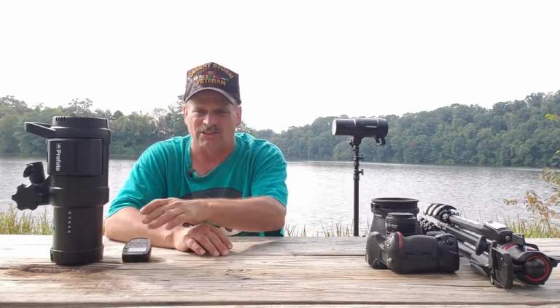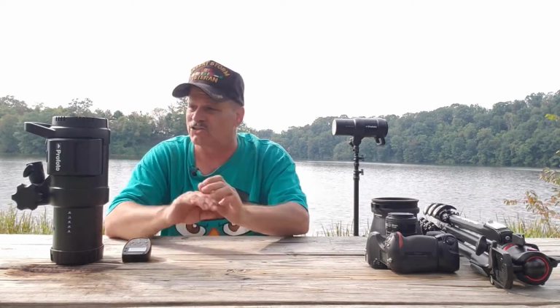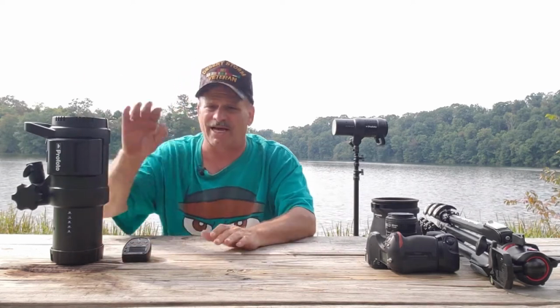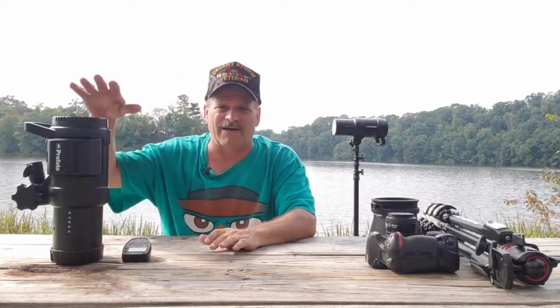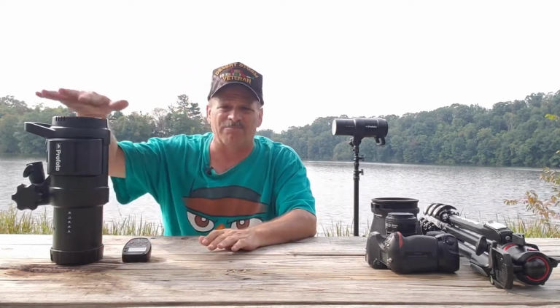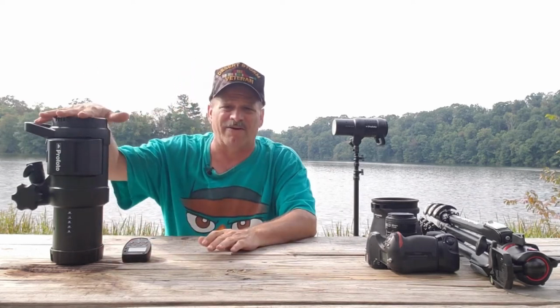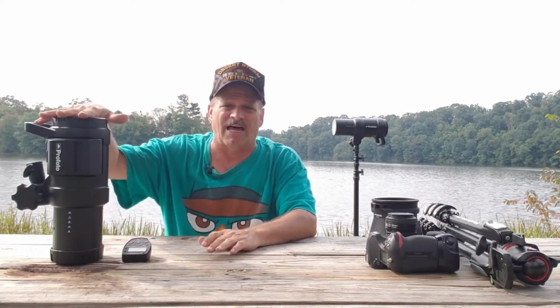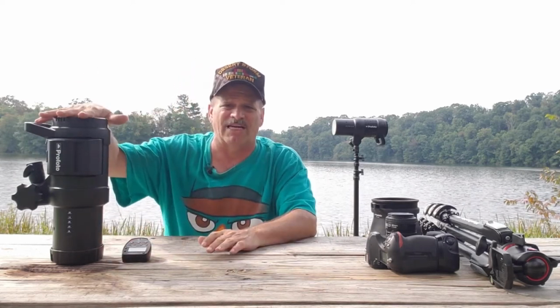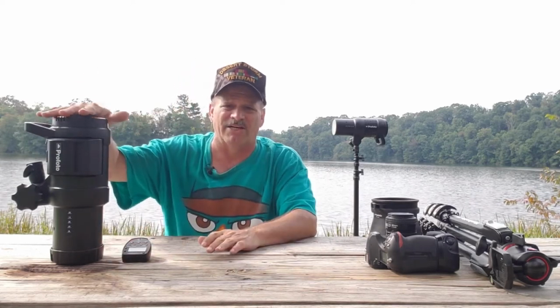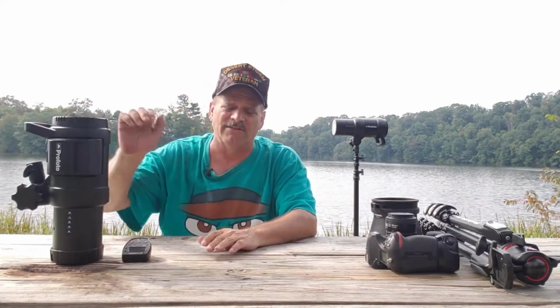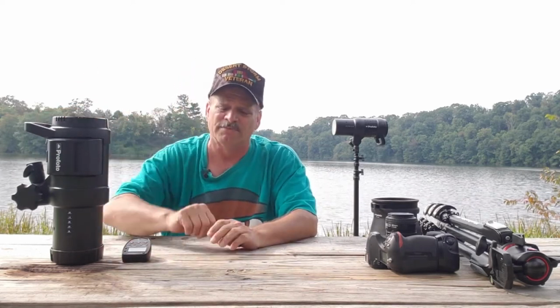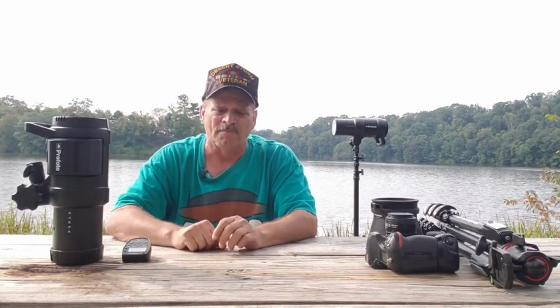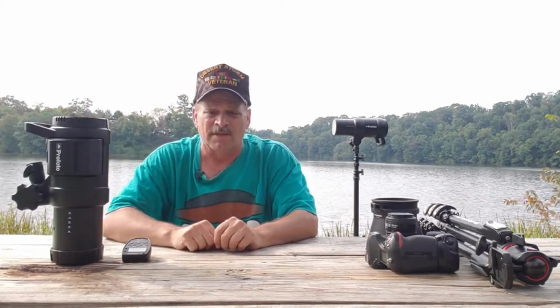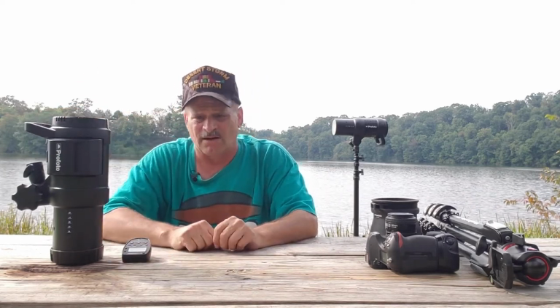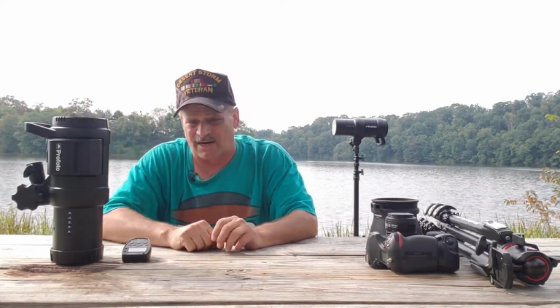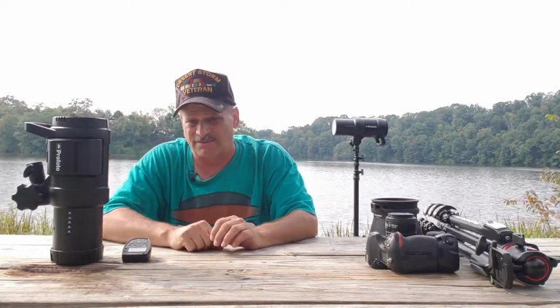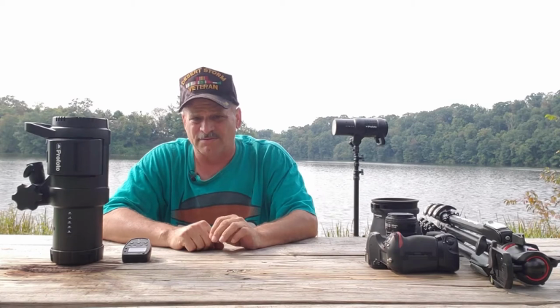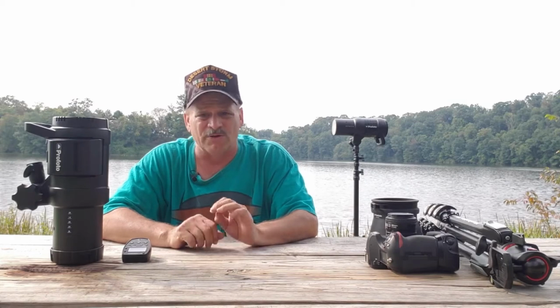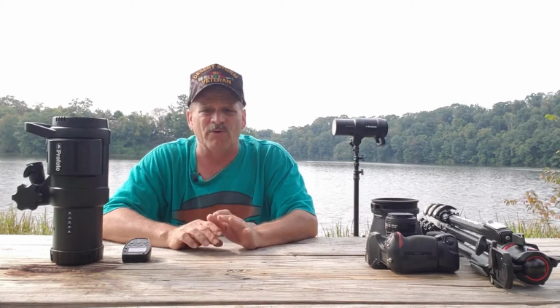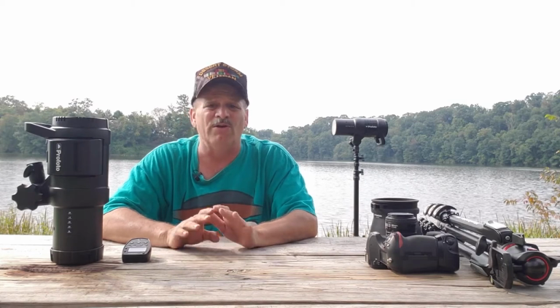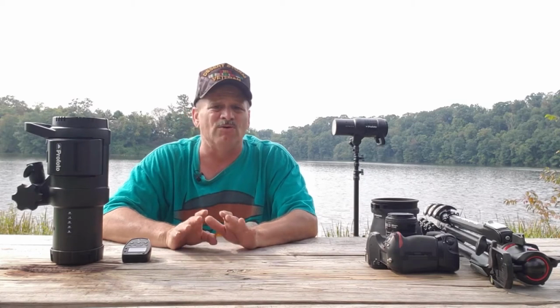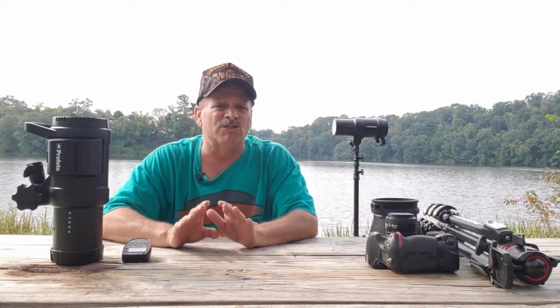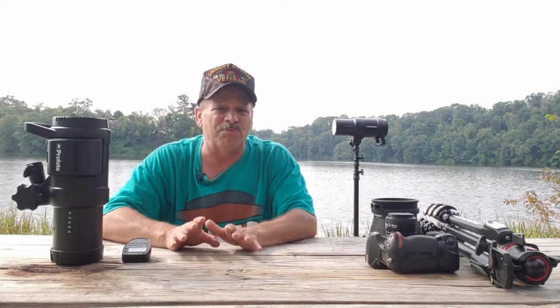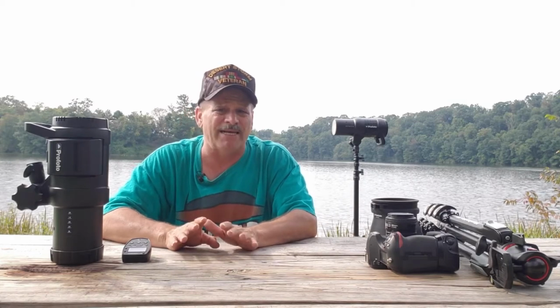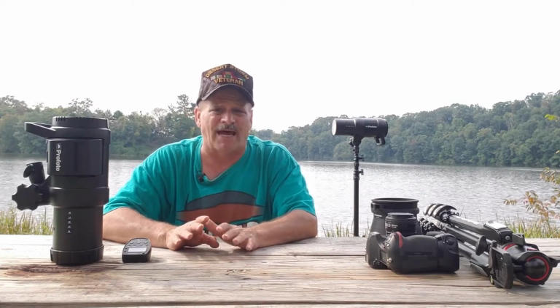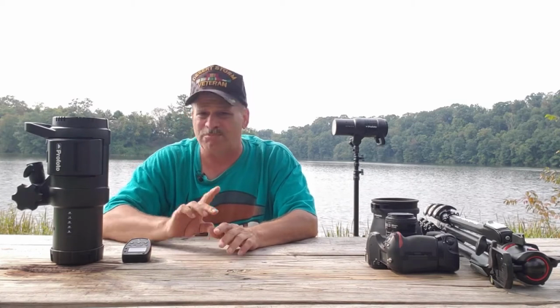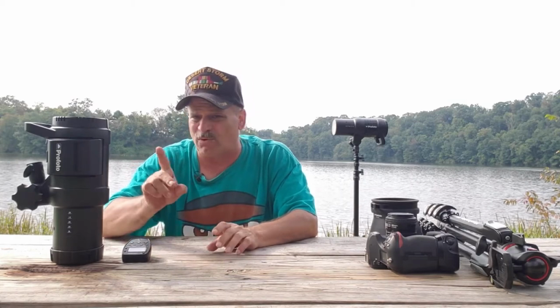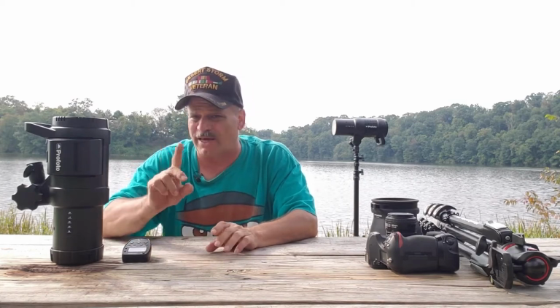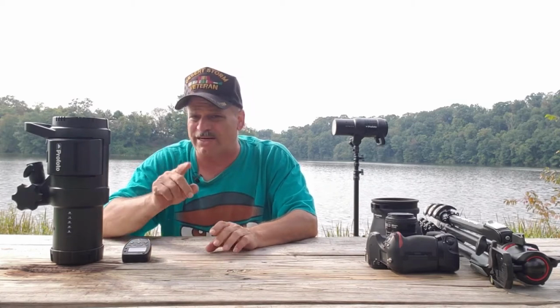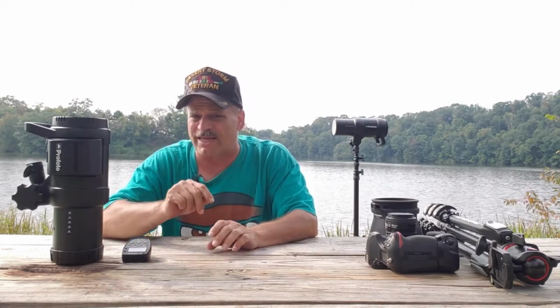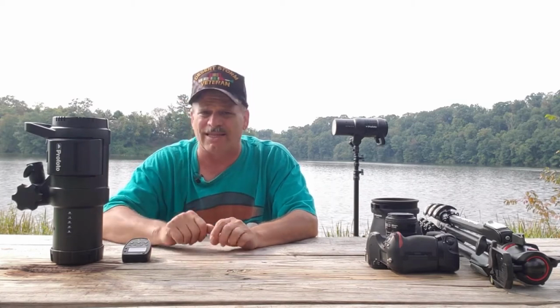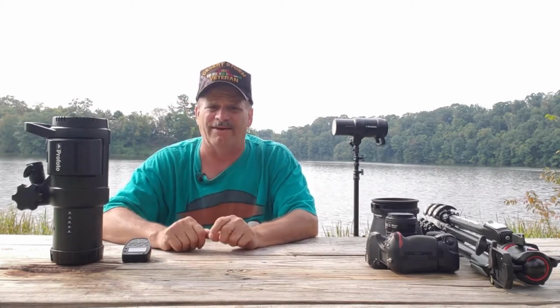As you see, I've got a big flash here. You can use a speedlight, but we'll get into that later.